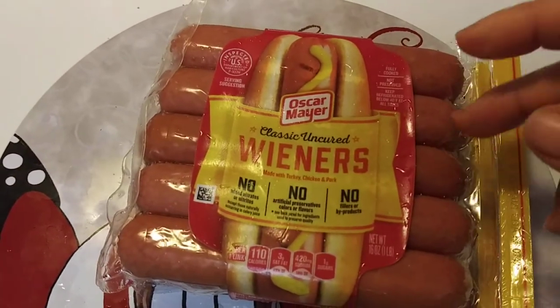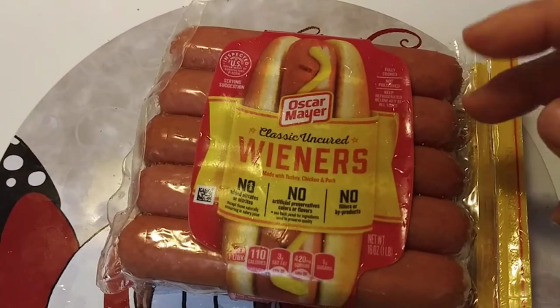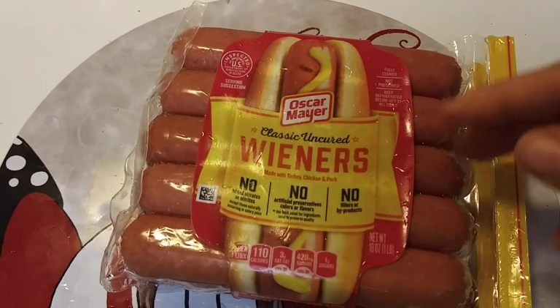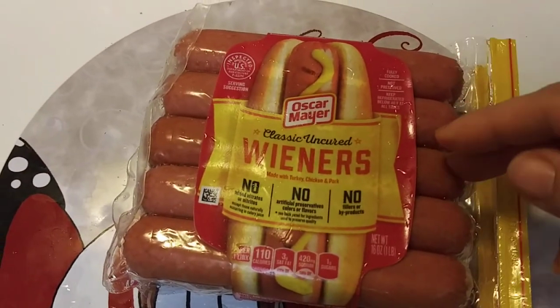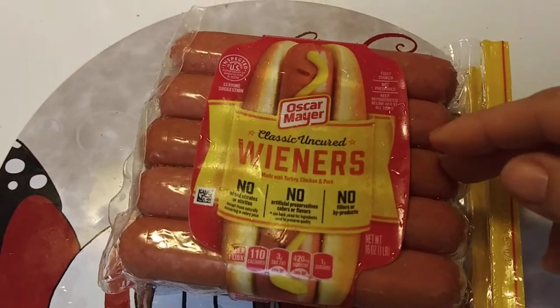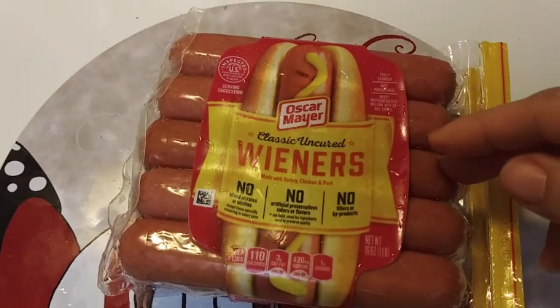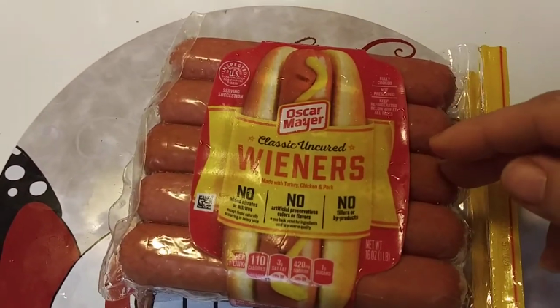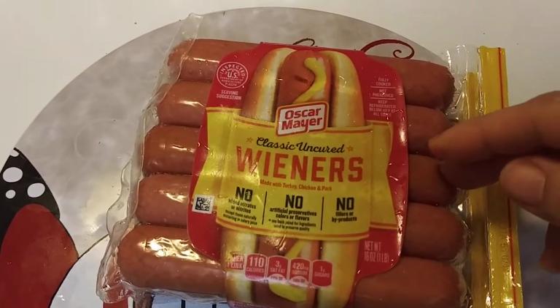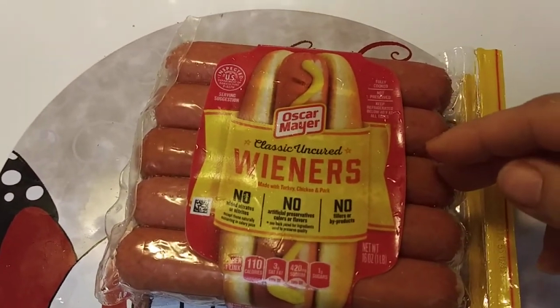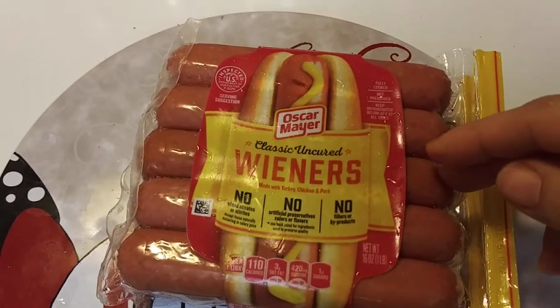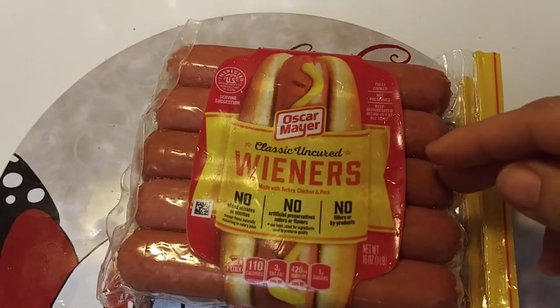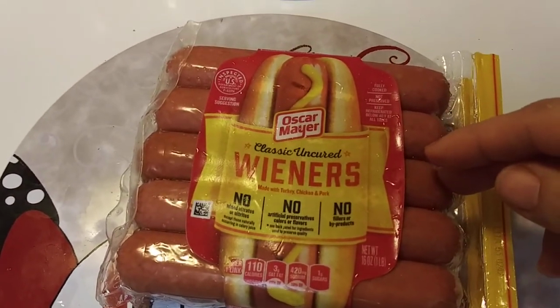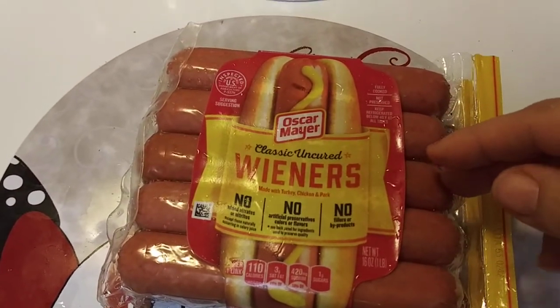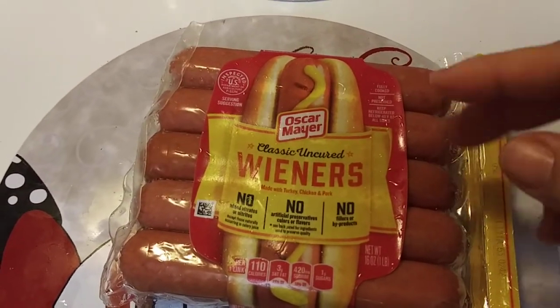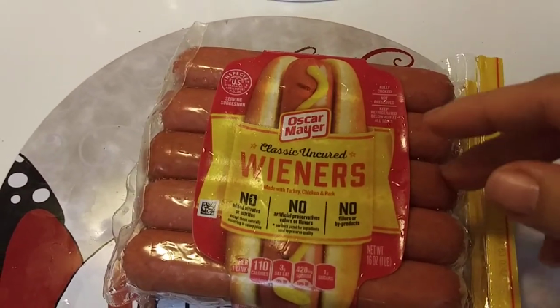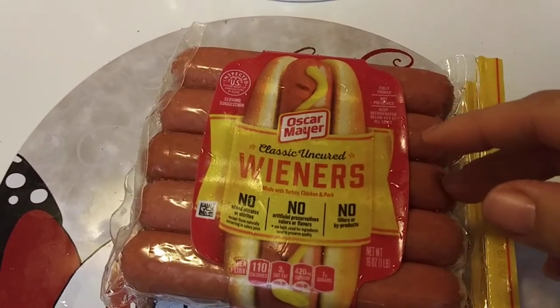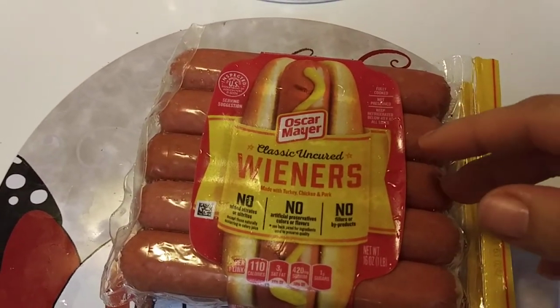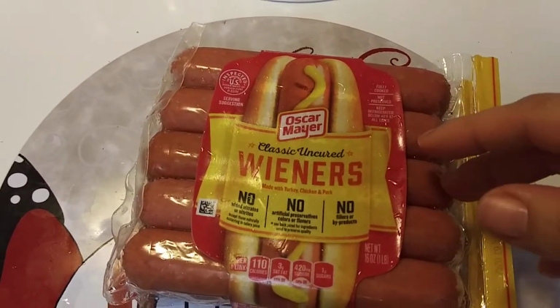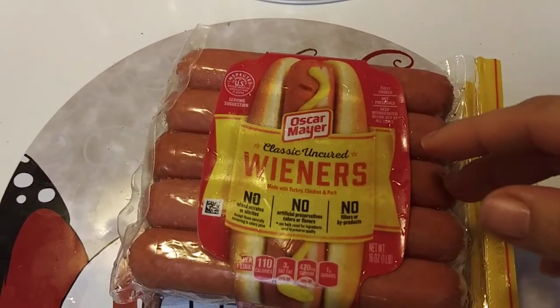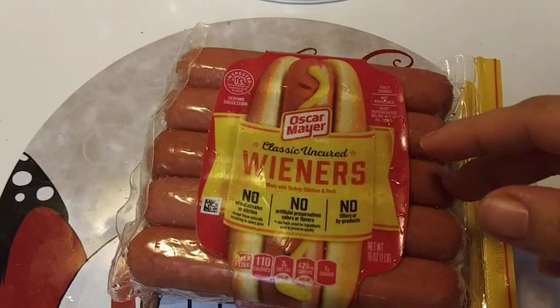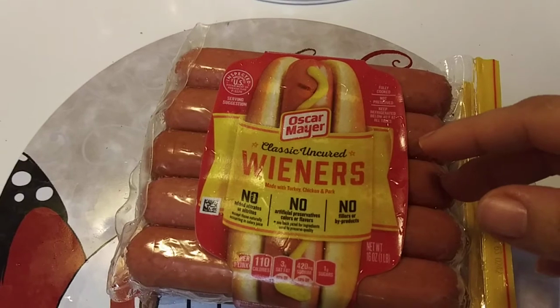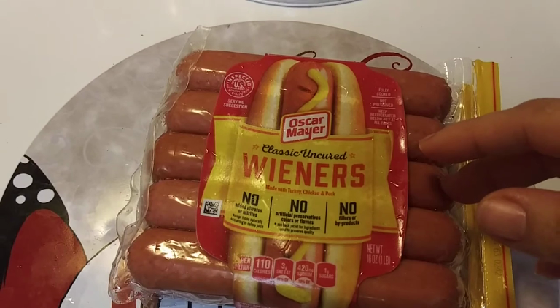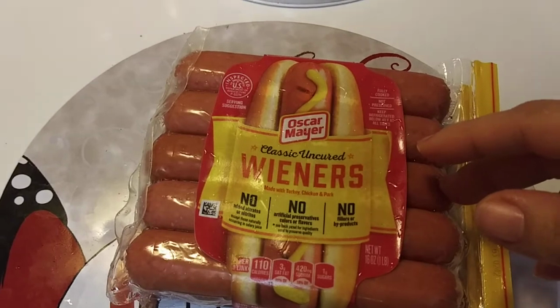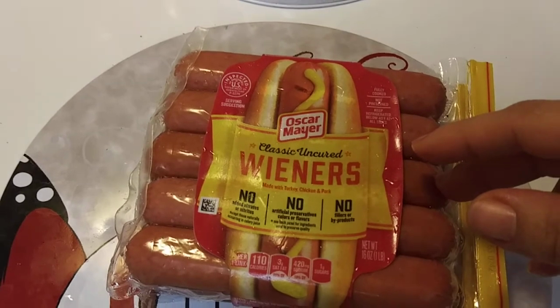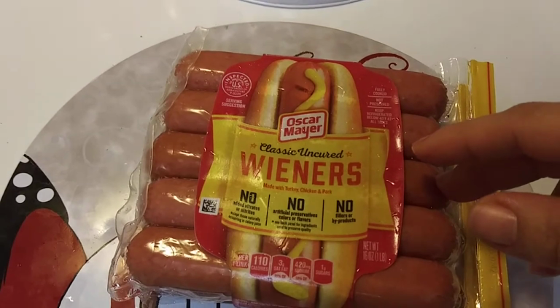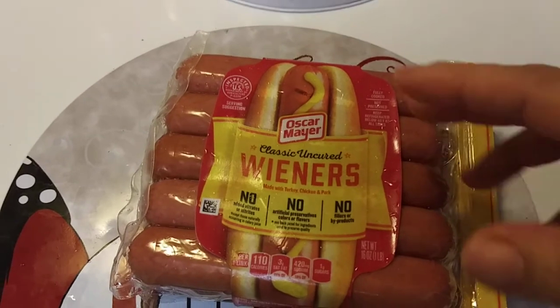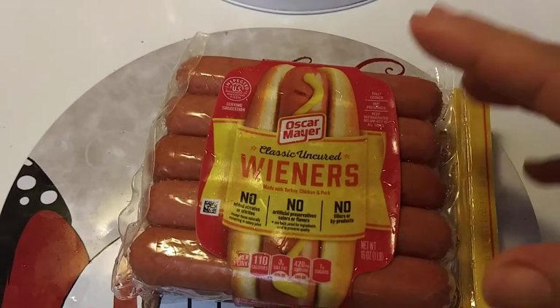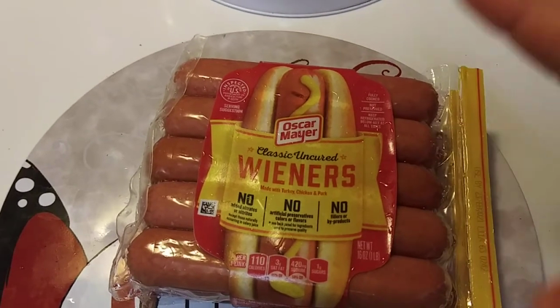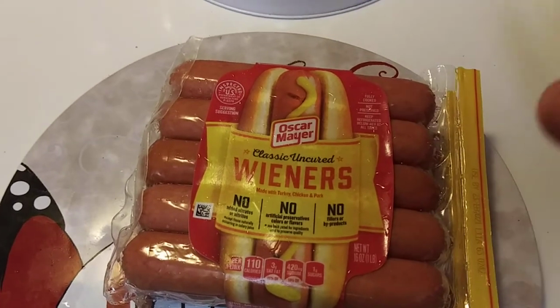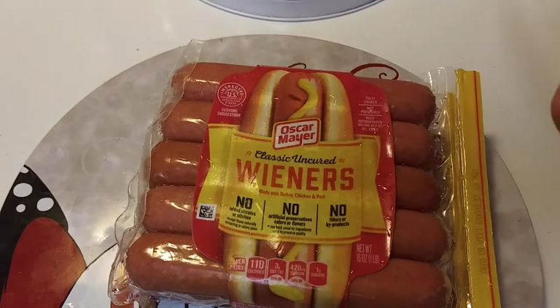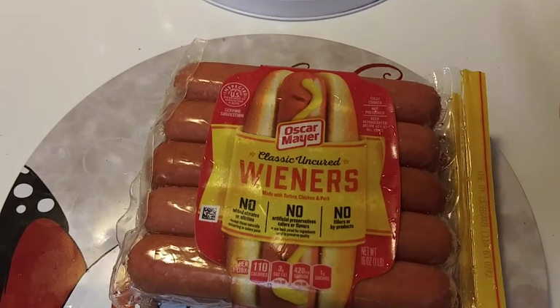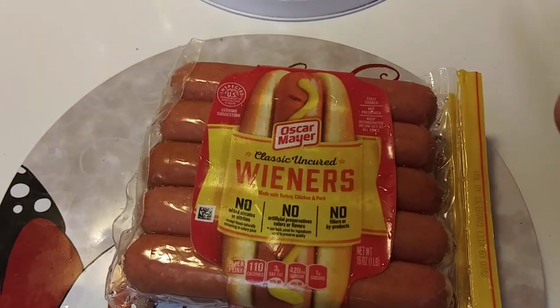Two weeks ago I bought them for the first time and you guys, within a week — well, a week and a half — I ate the whole bag.